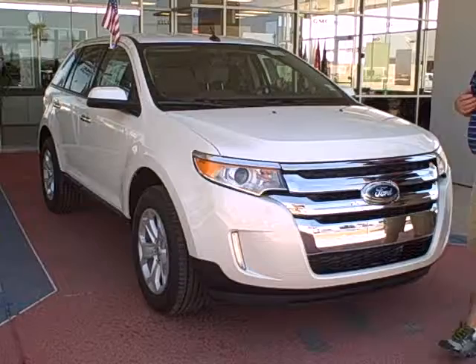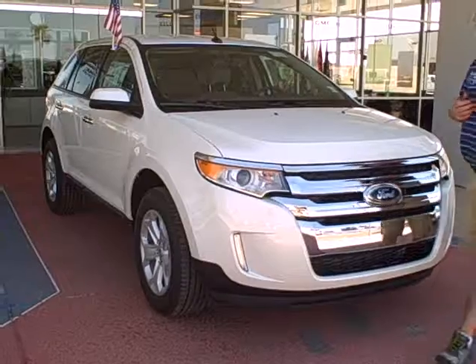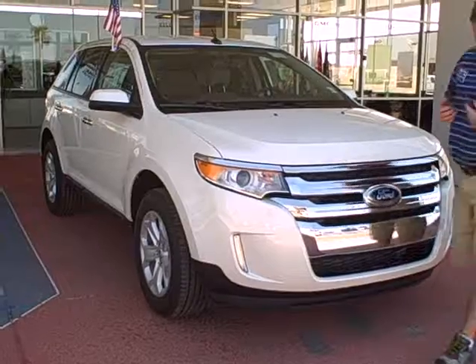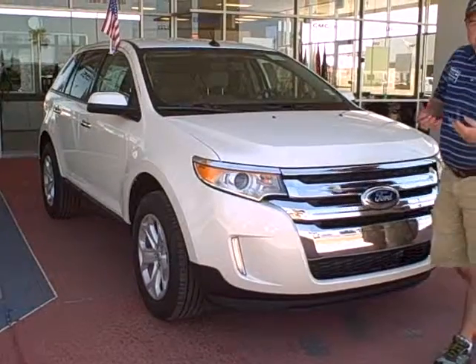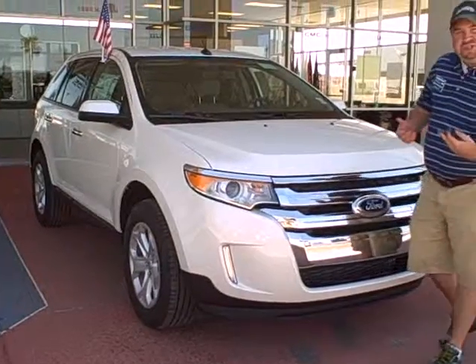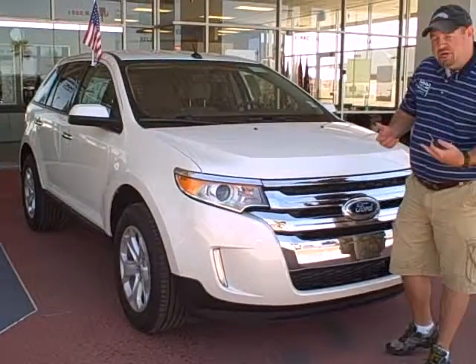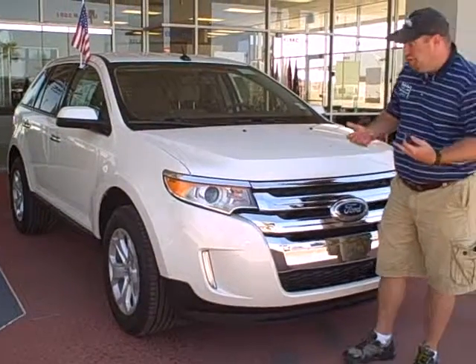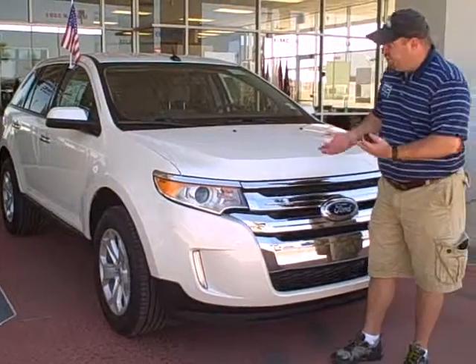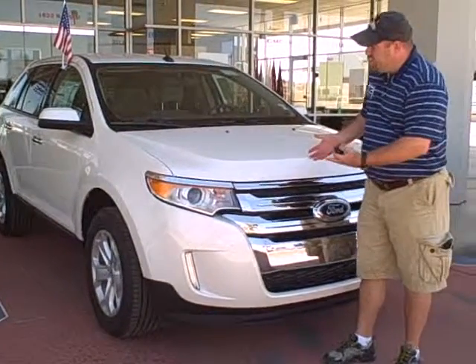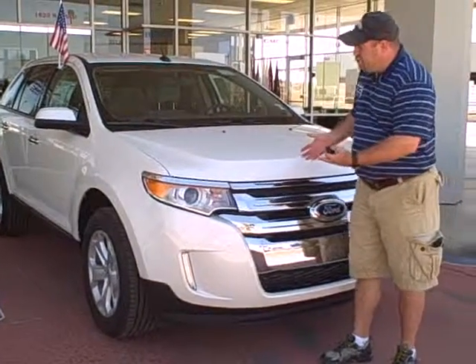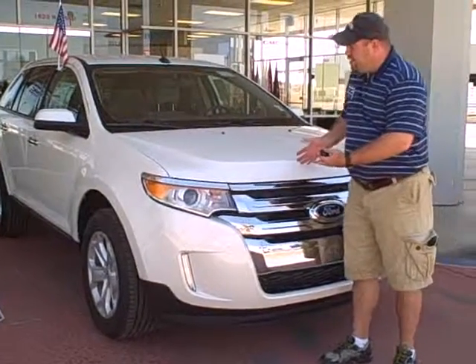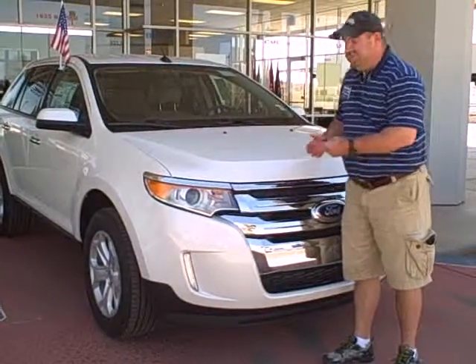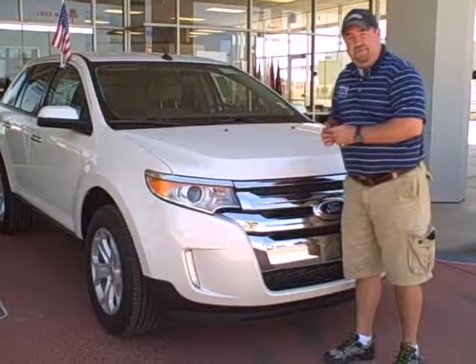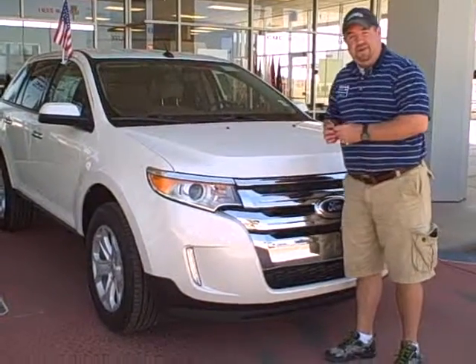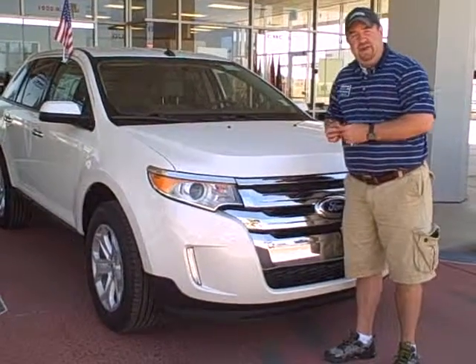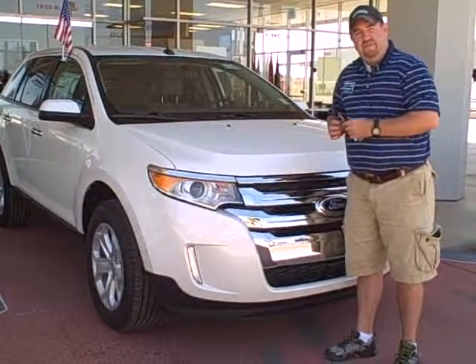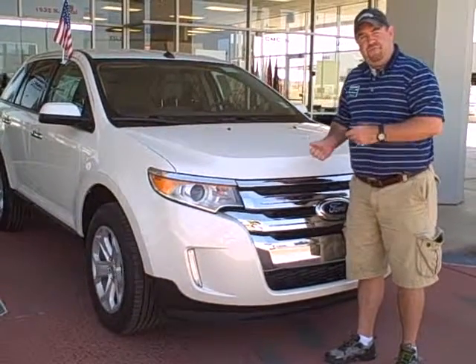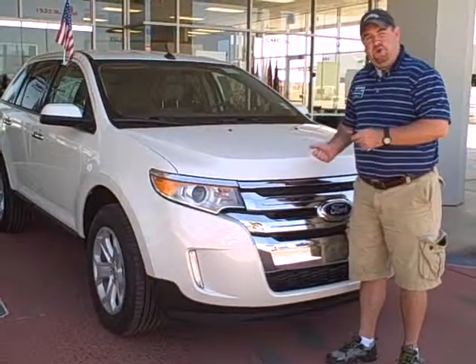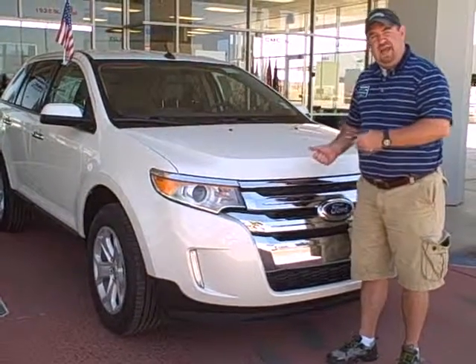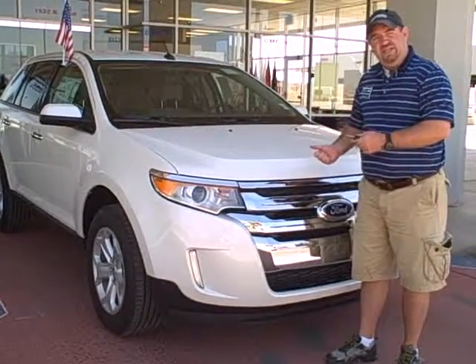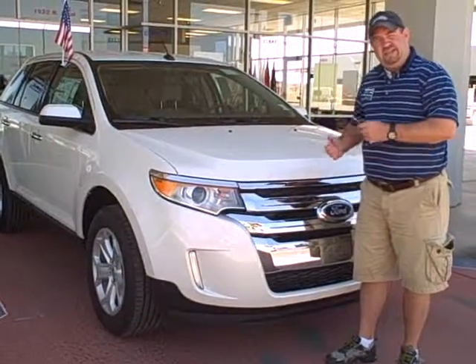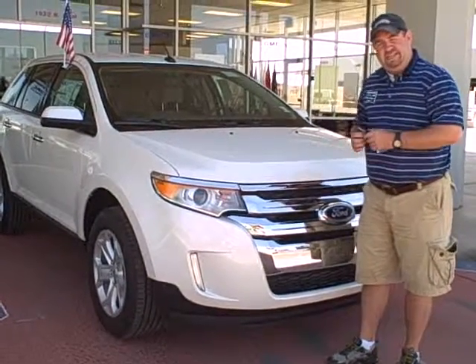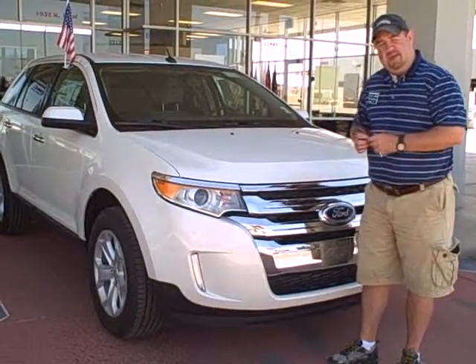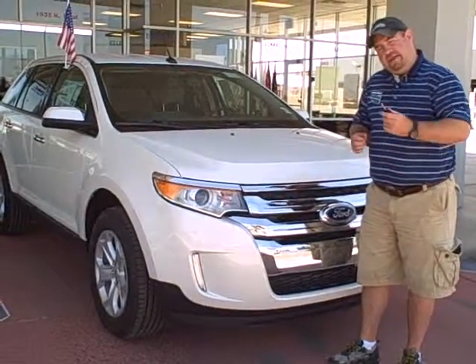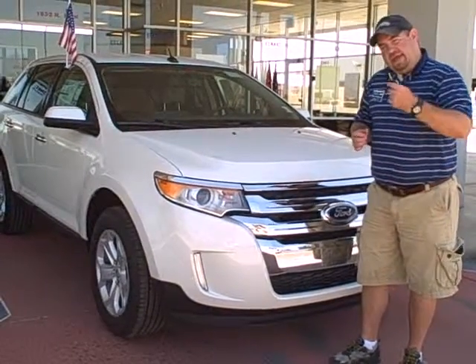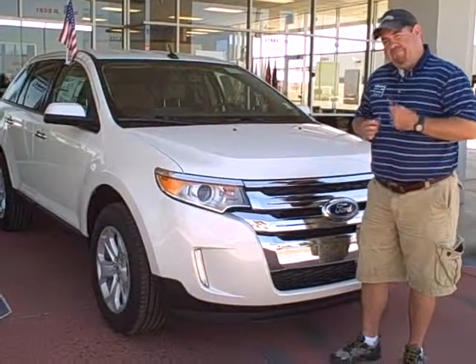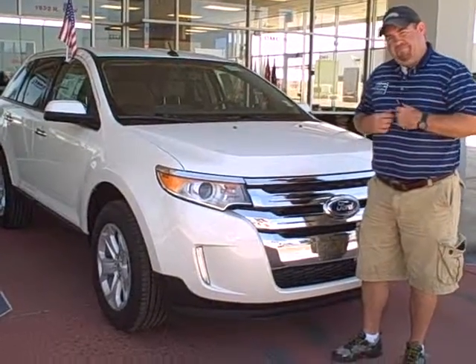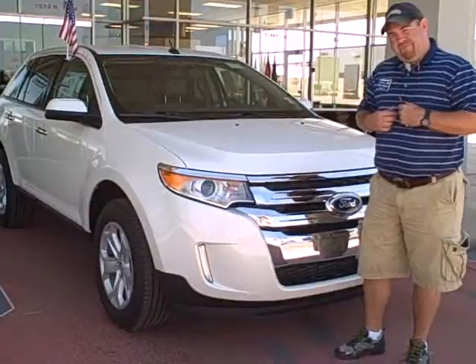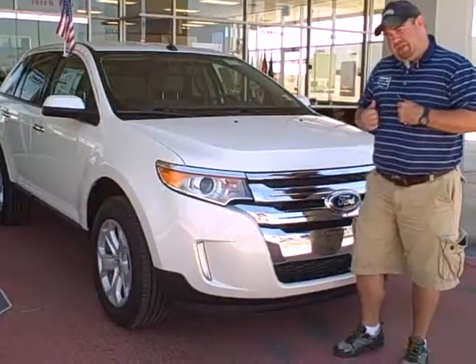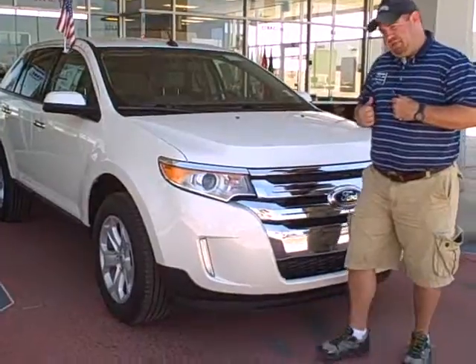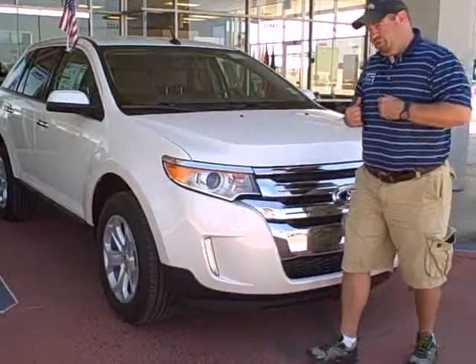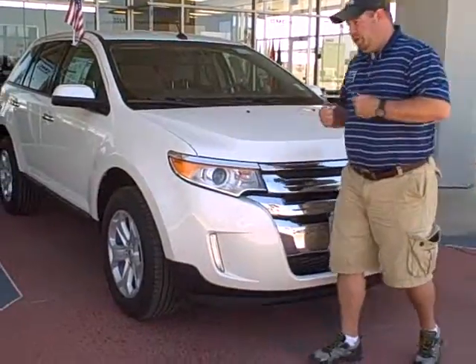Hi, my name is Ben Churton. This is a 2011 Ford Edge SEL. Let's take a closer look.